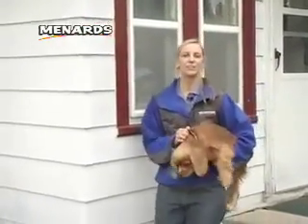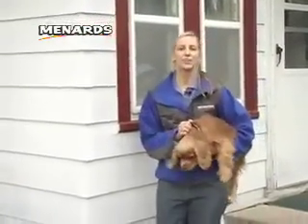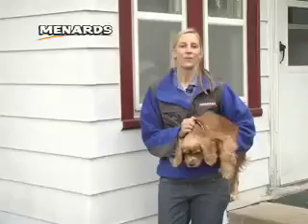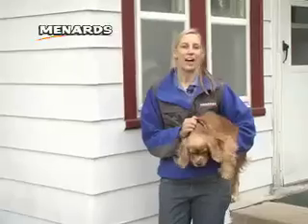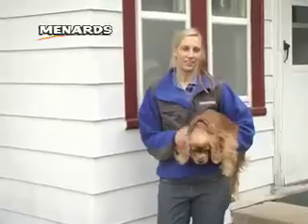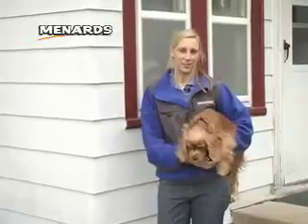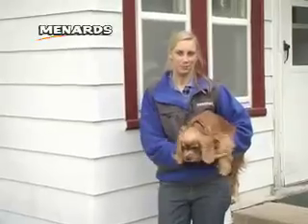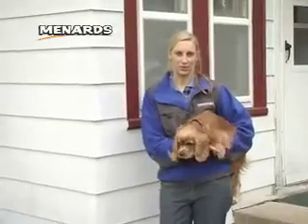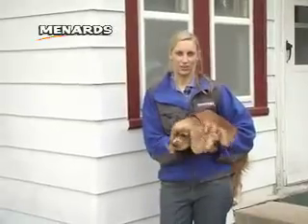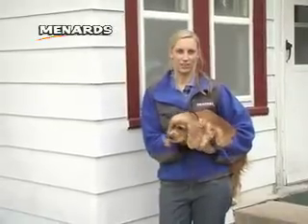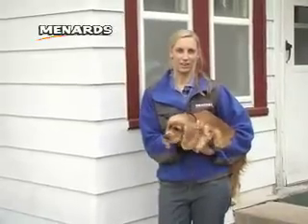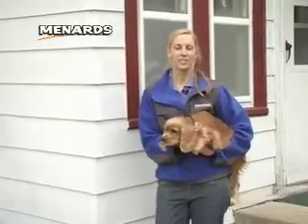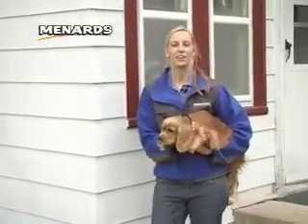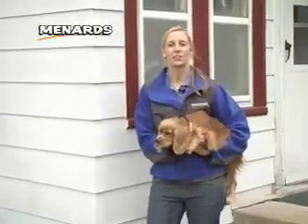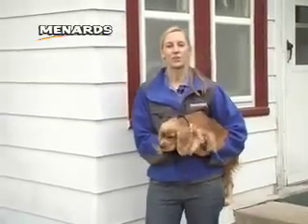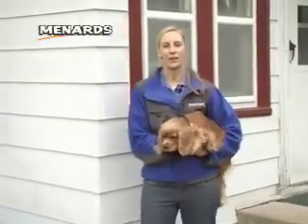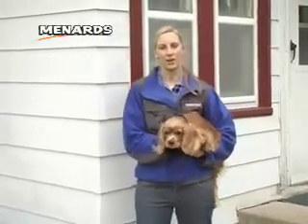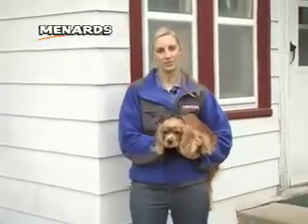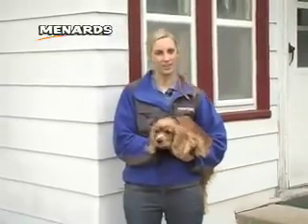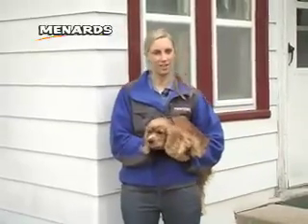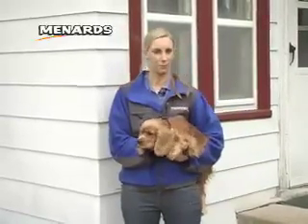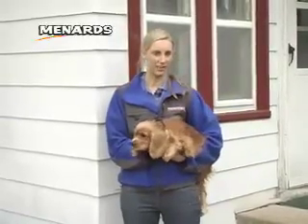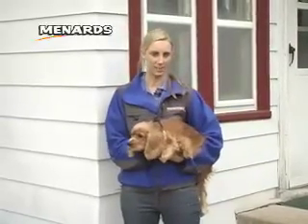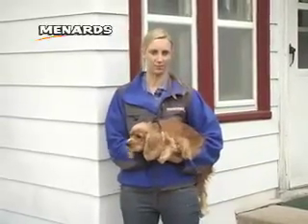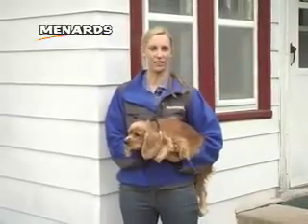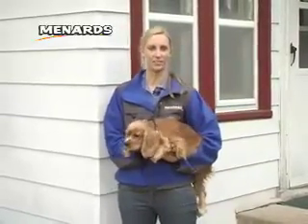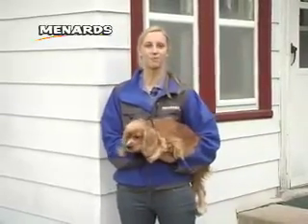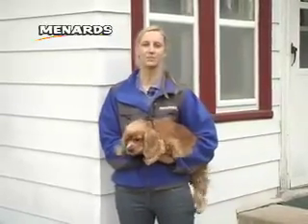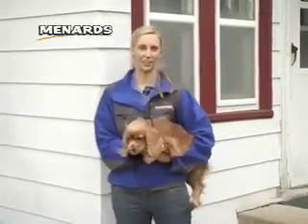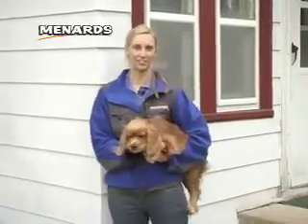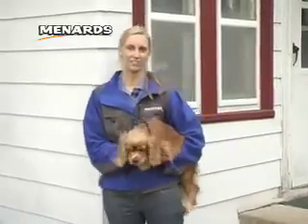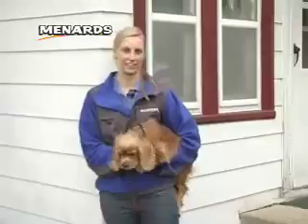So on this episode of Around the House, I'll show you how to install a pre-assembled fence from start to finish.